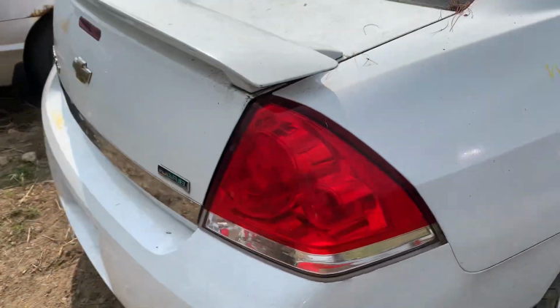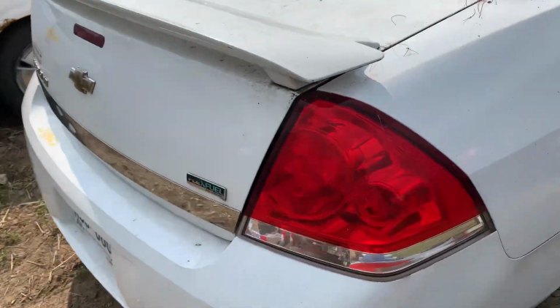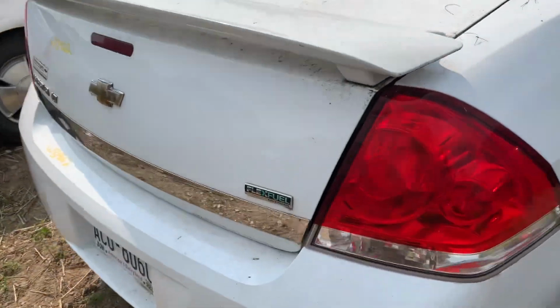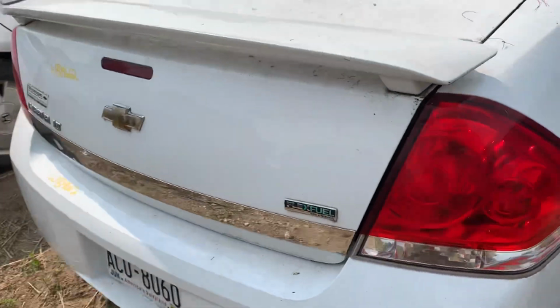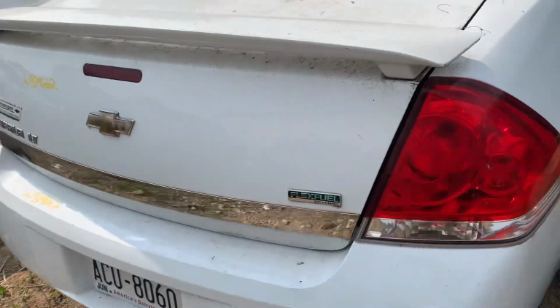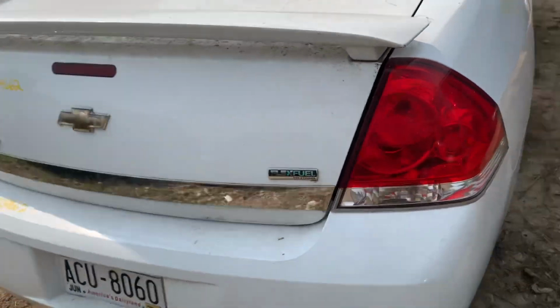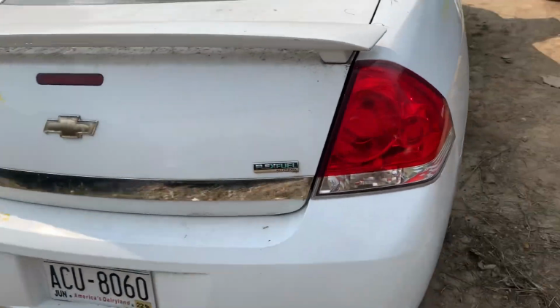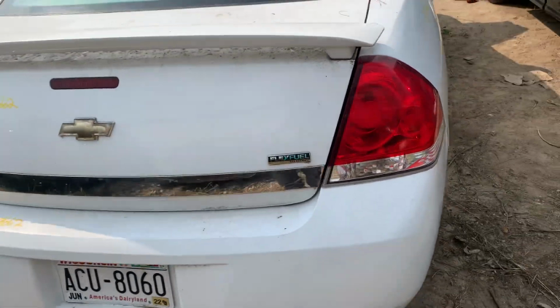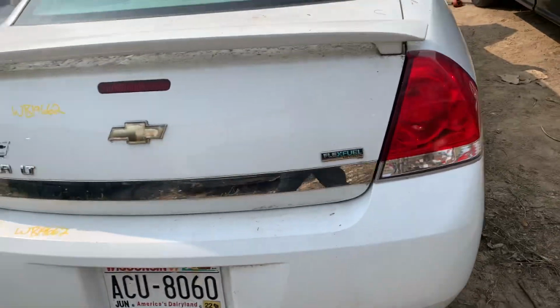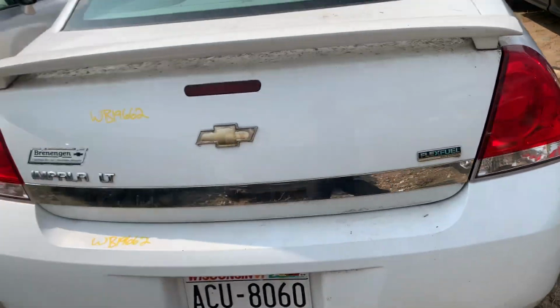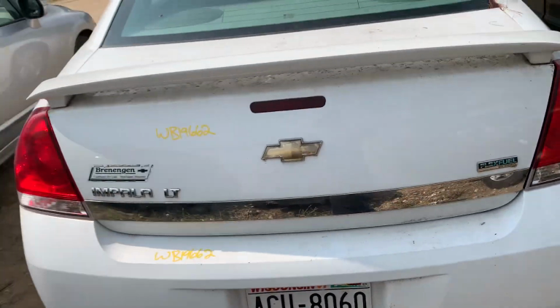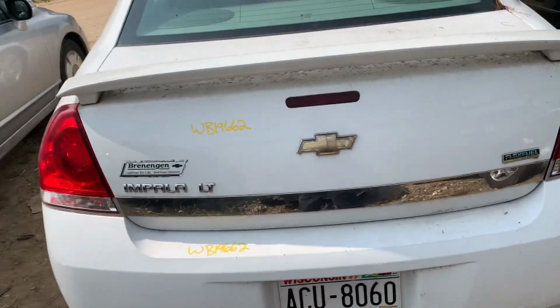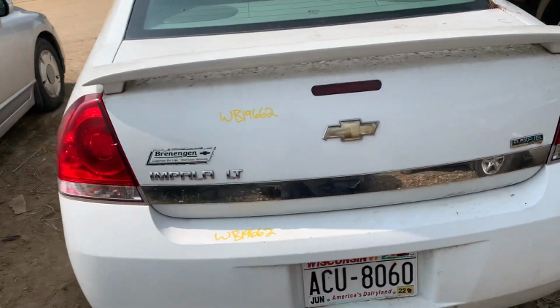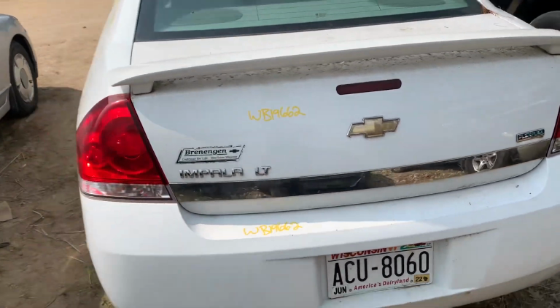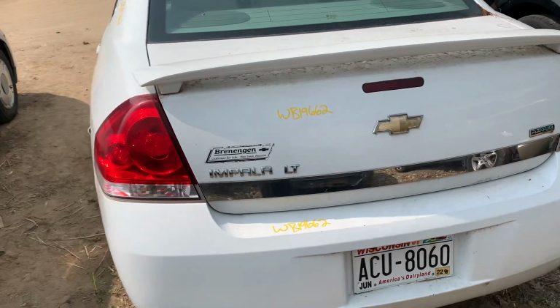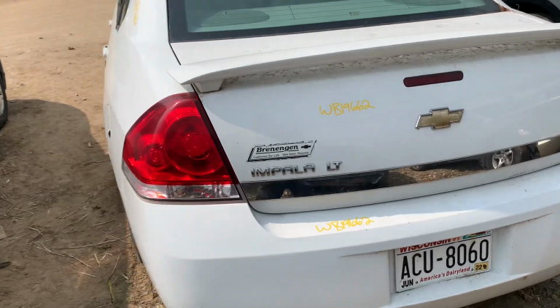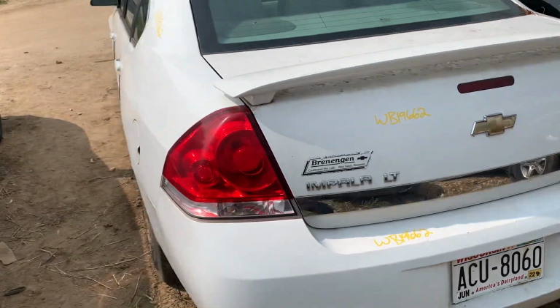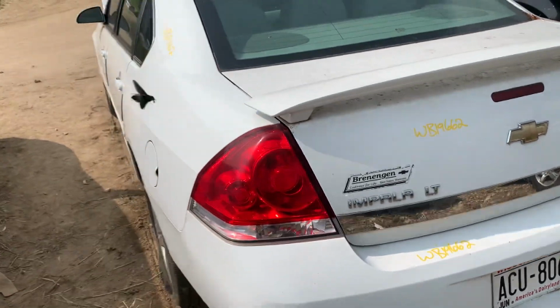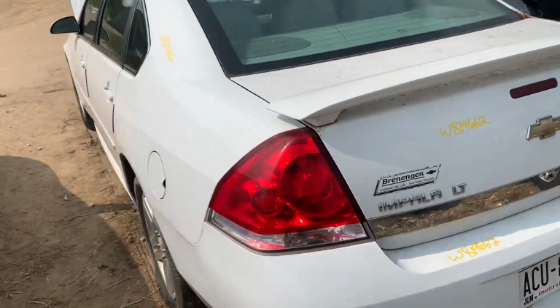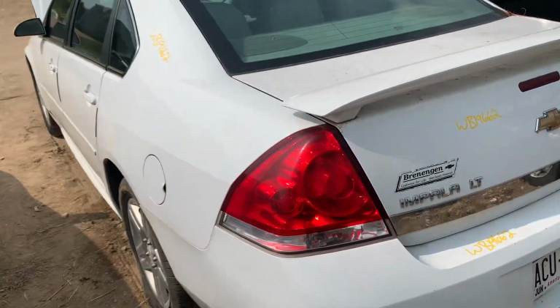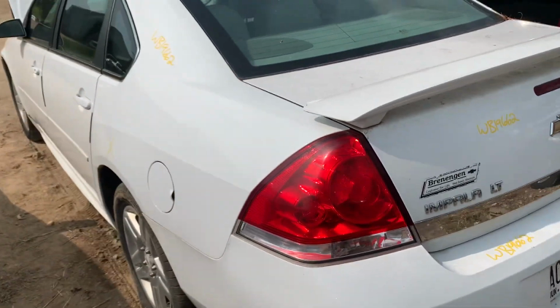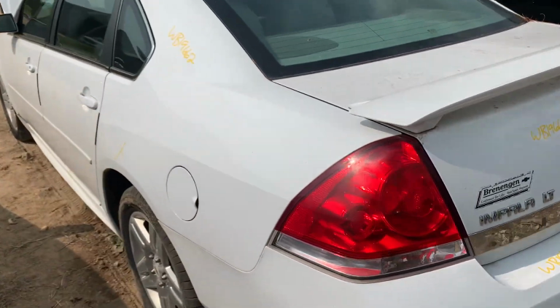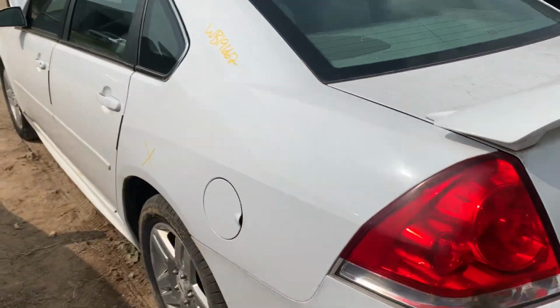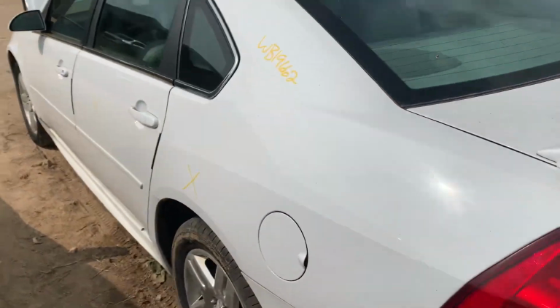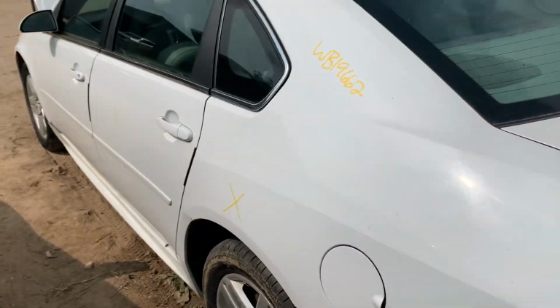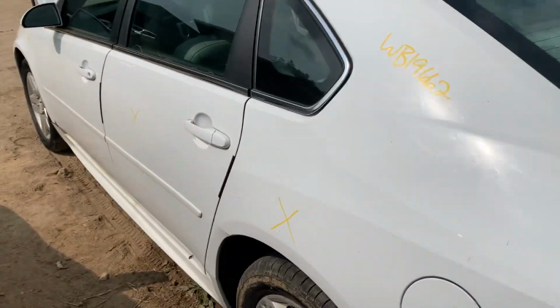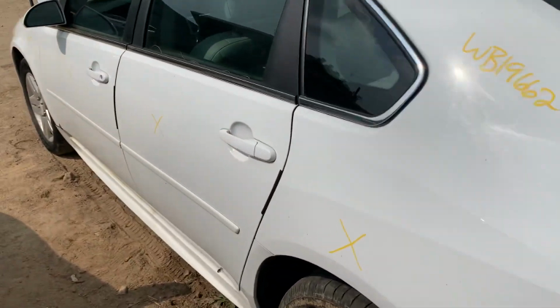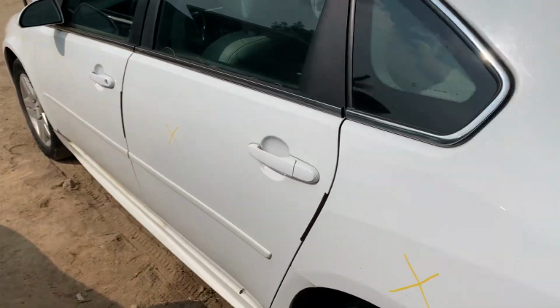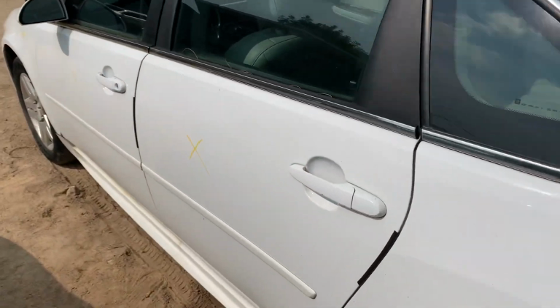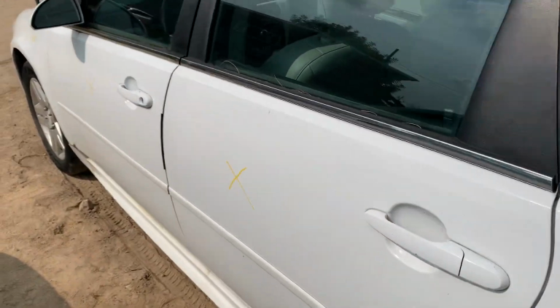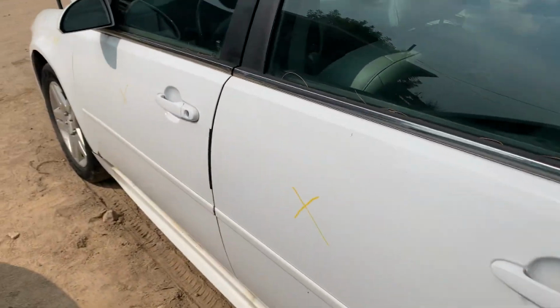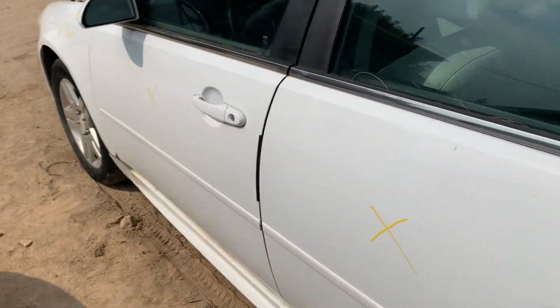Back end and both bumpers are in decent shape. Interior is pretty clean.